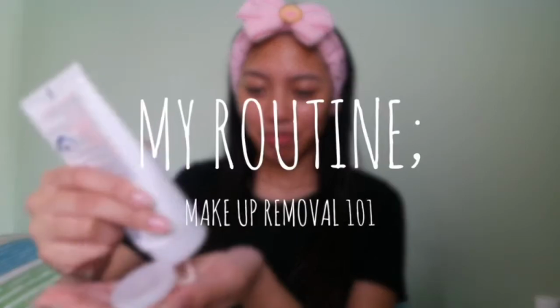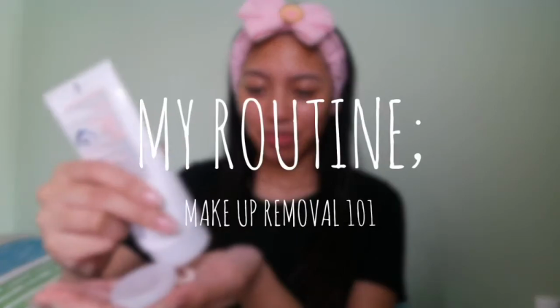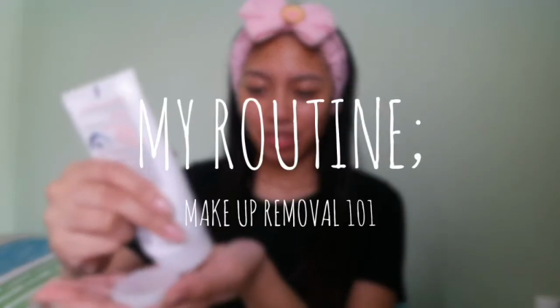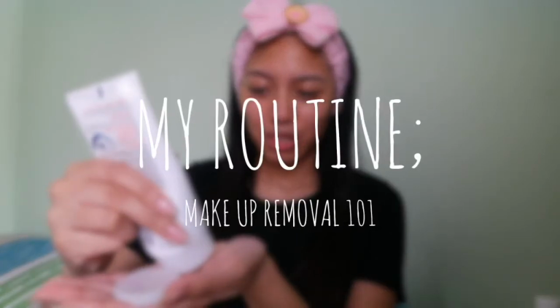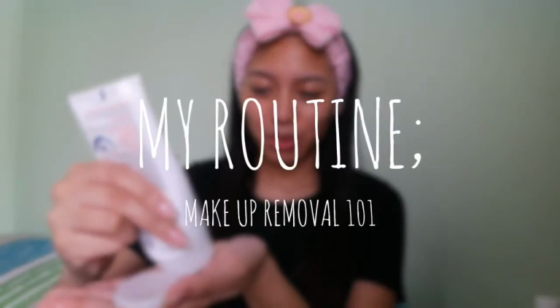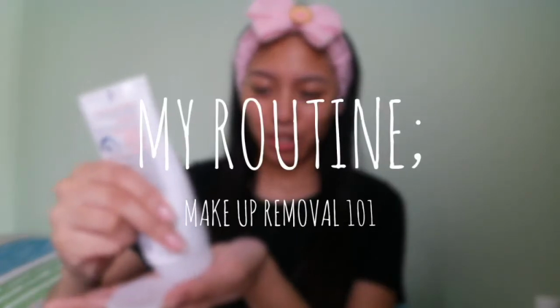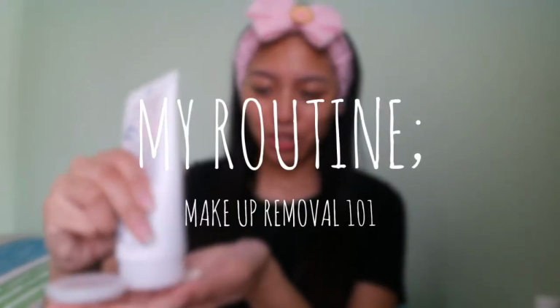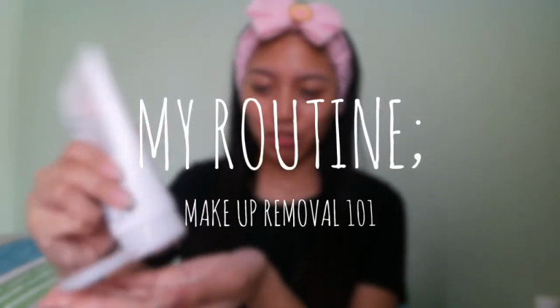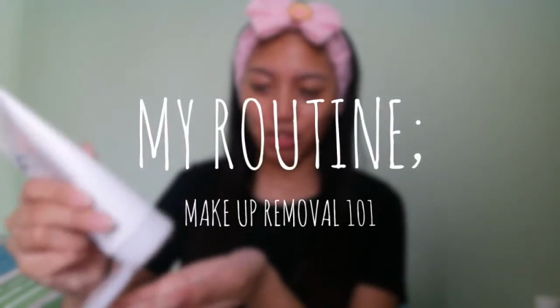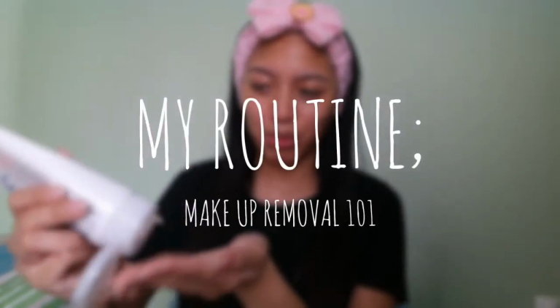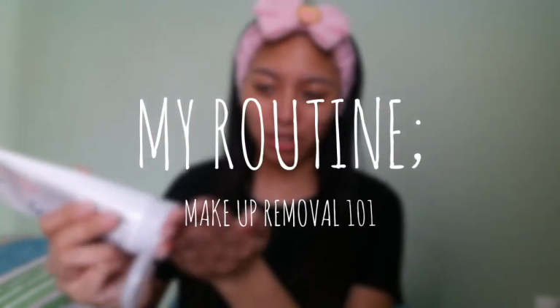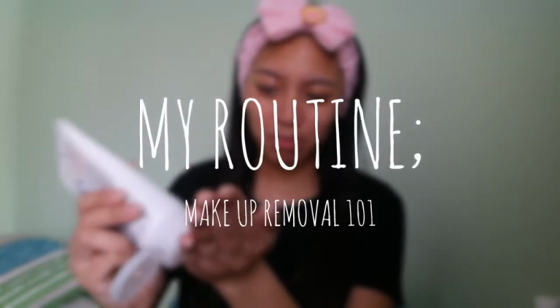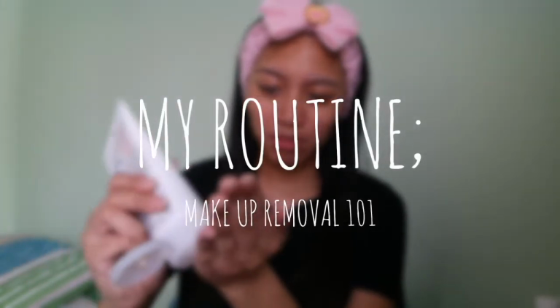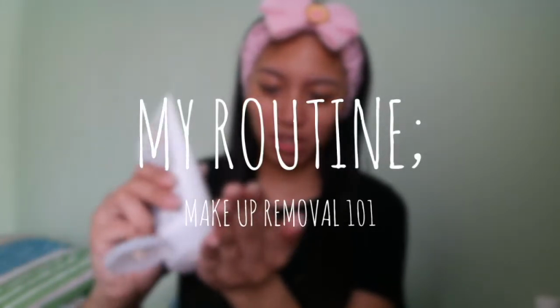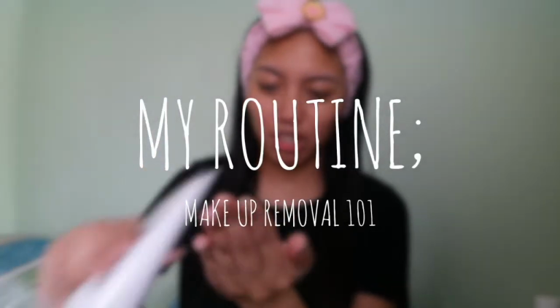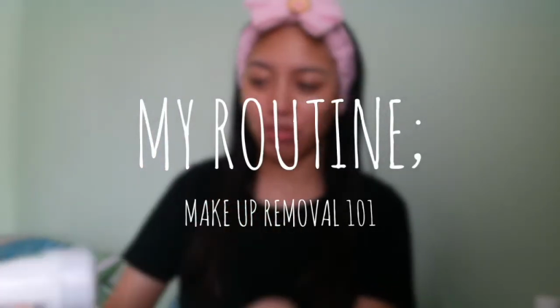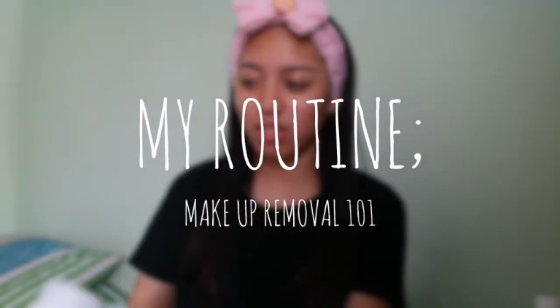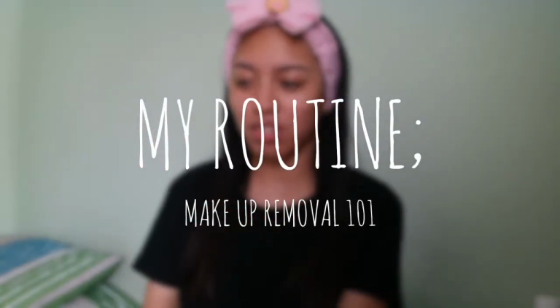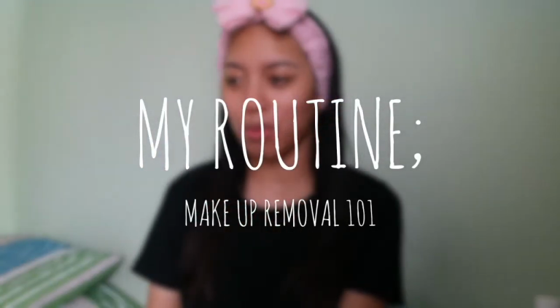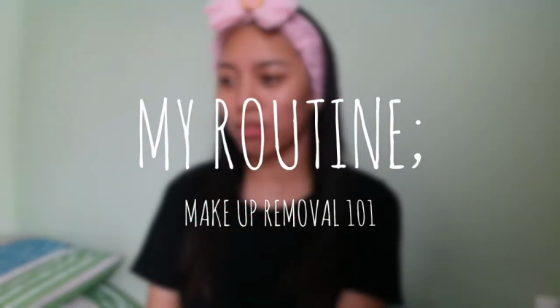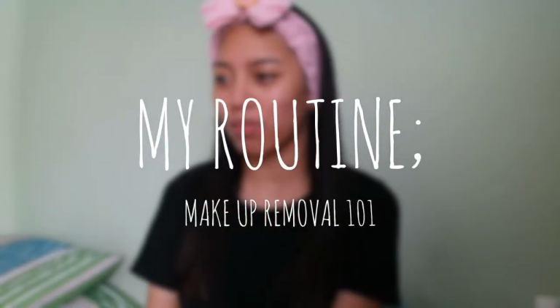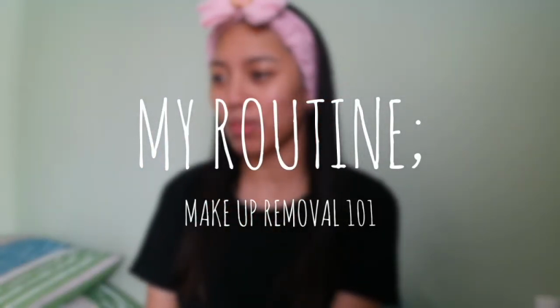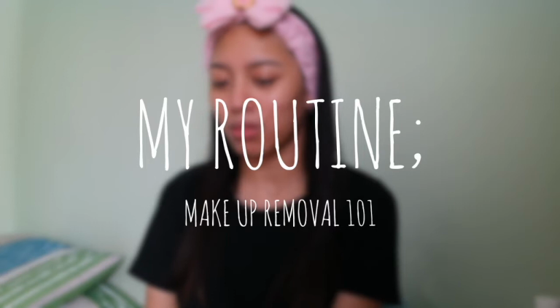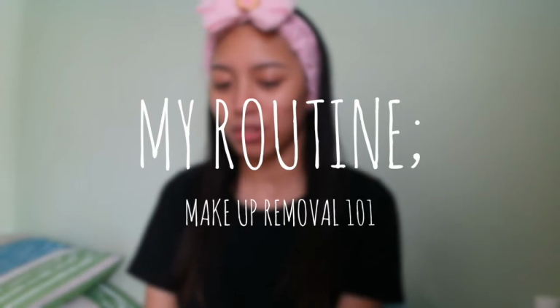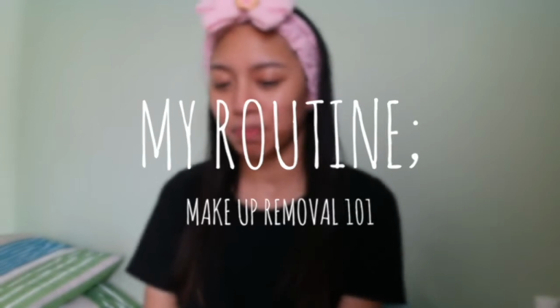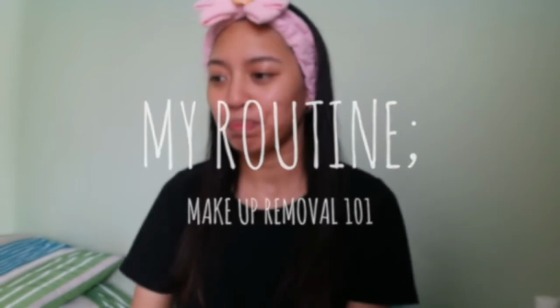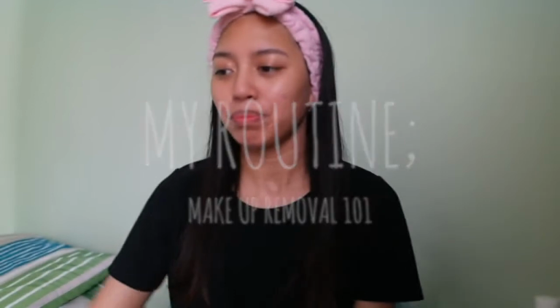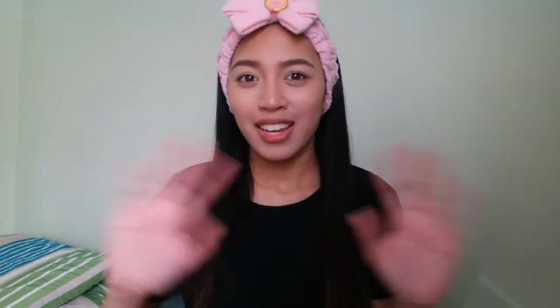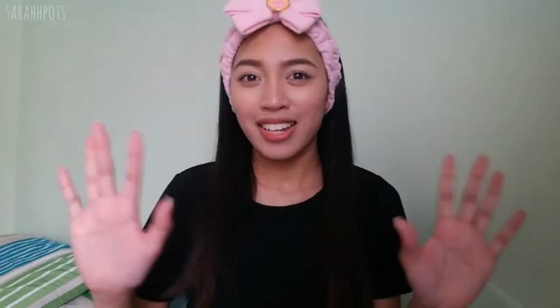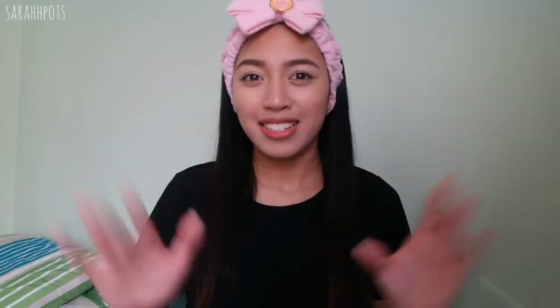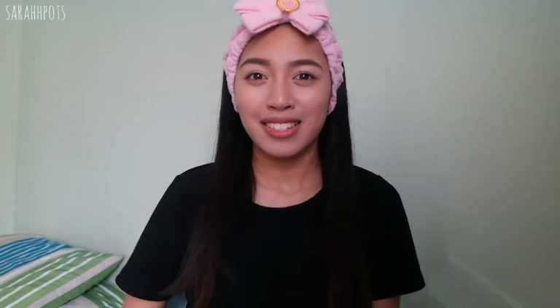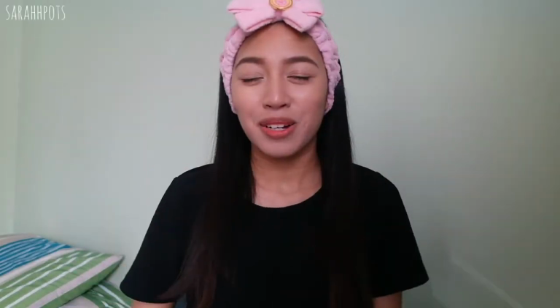I swear I should just film all these skincare routines in the bathroom from now on. Hey guys, it's Saren.